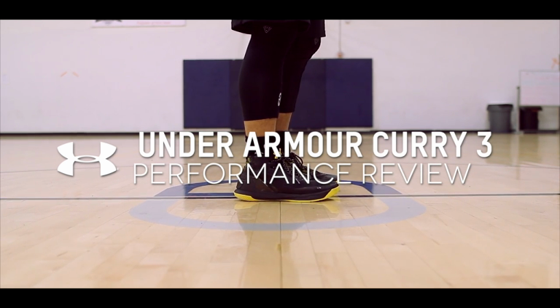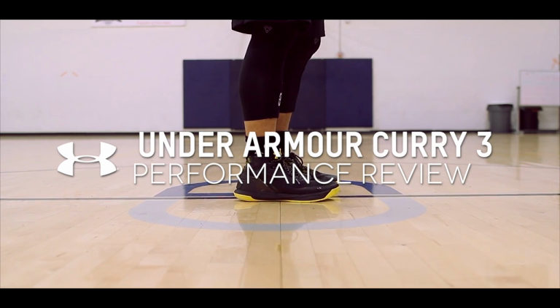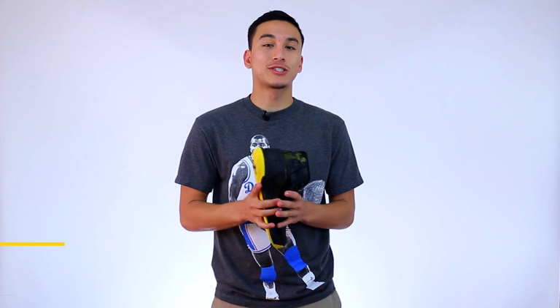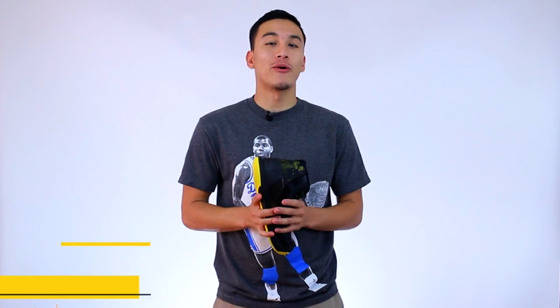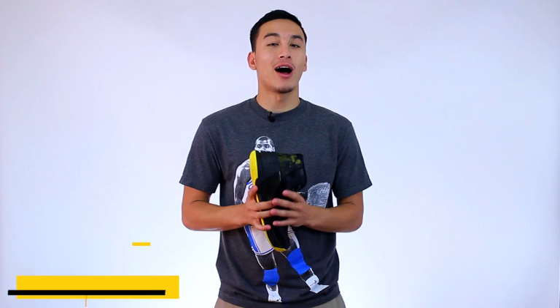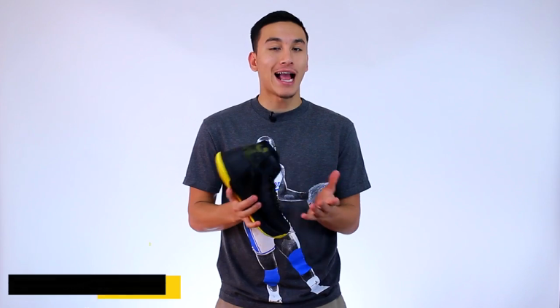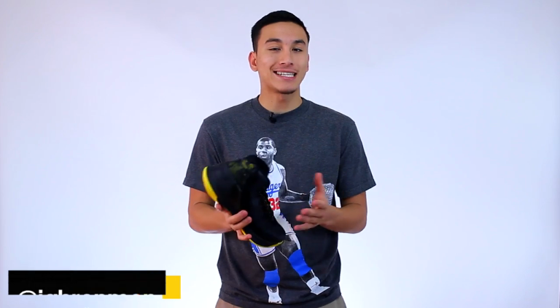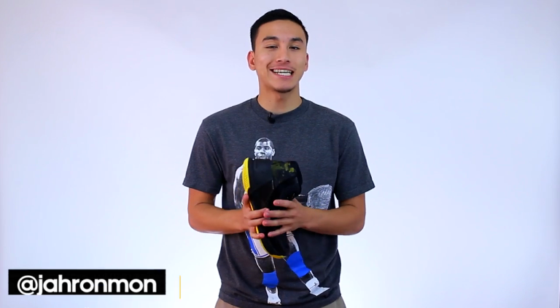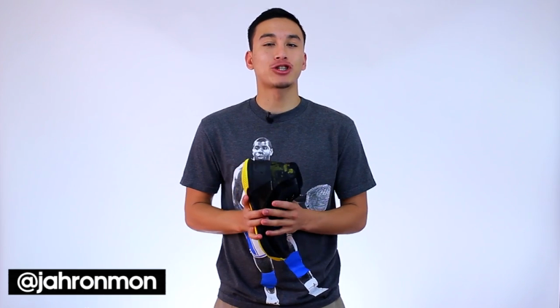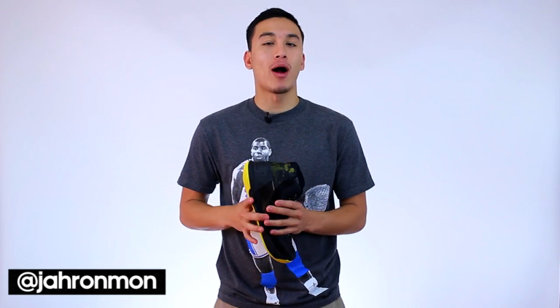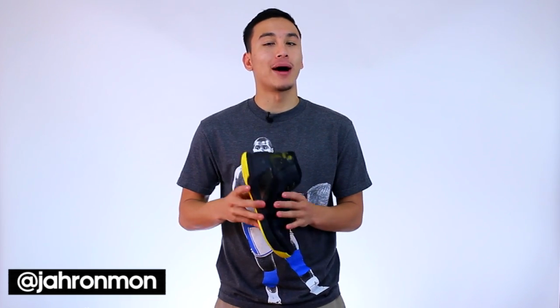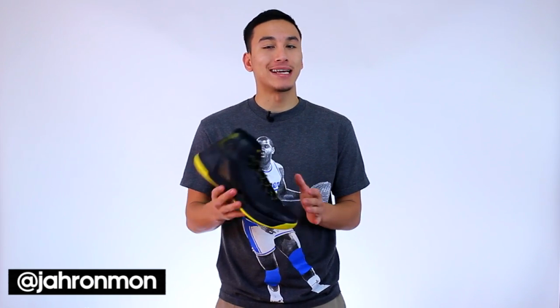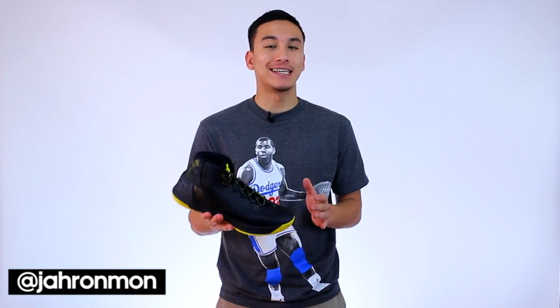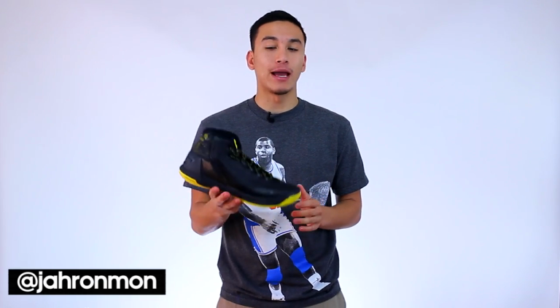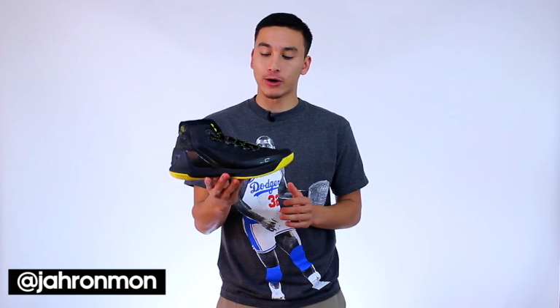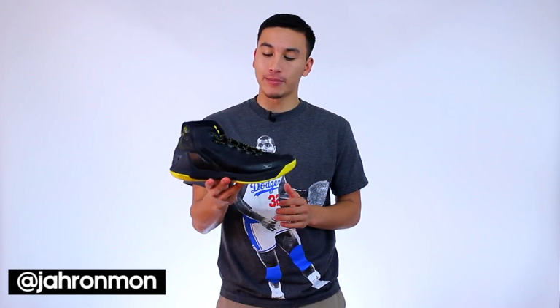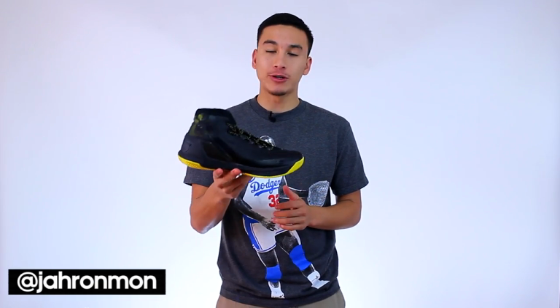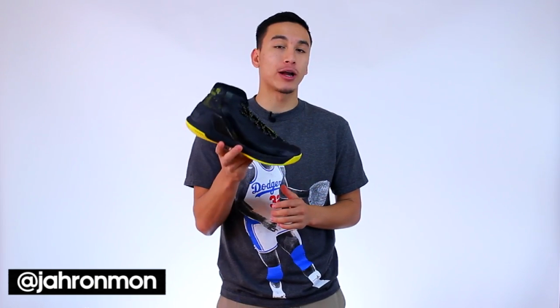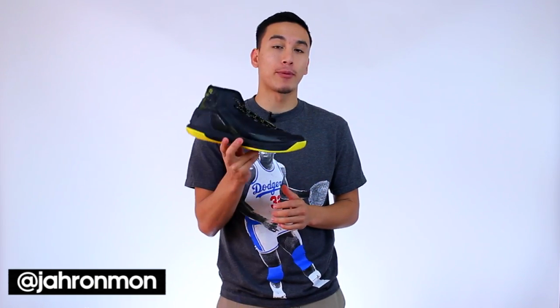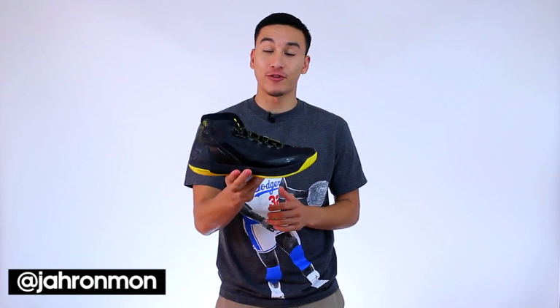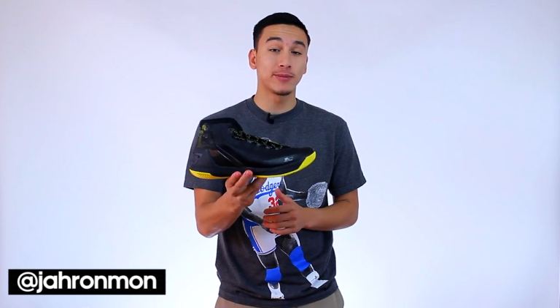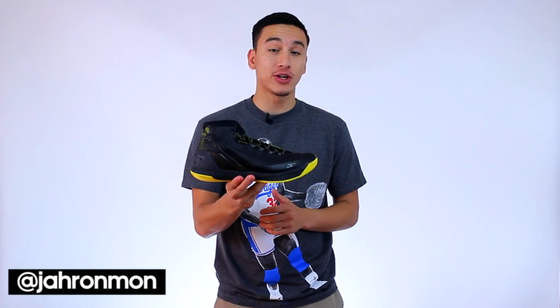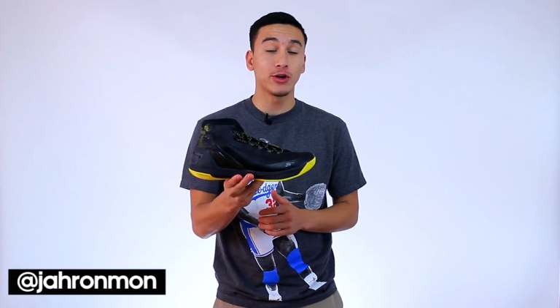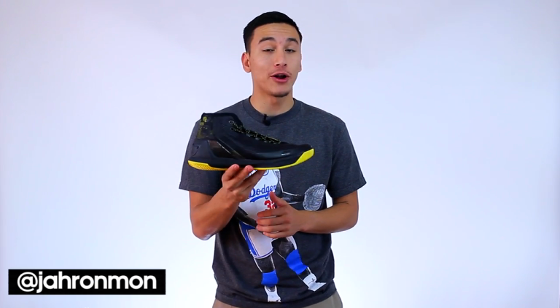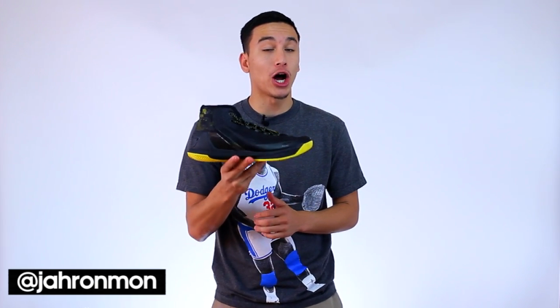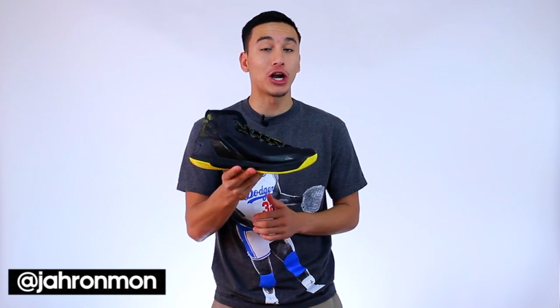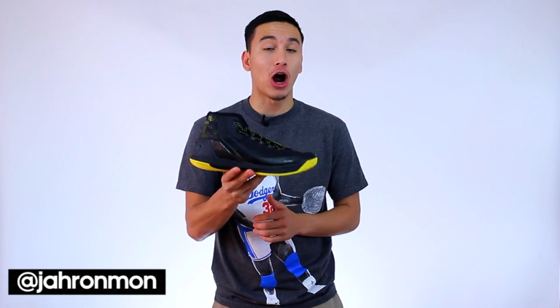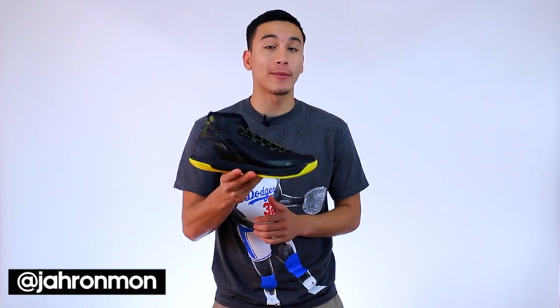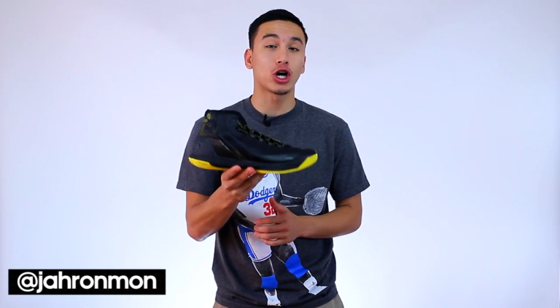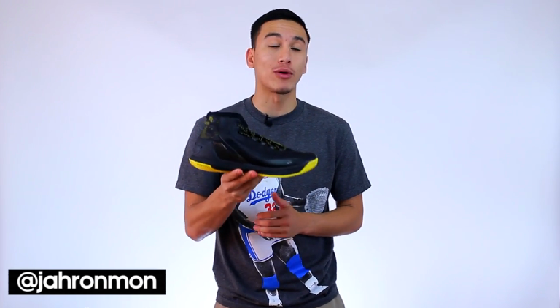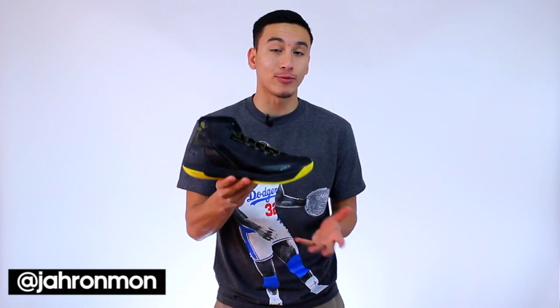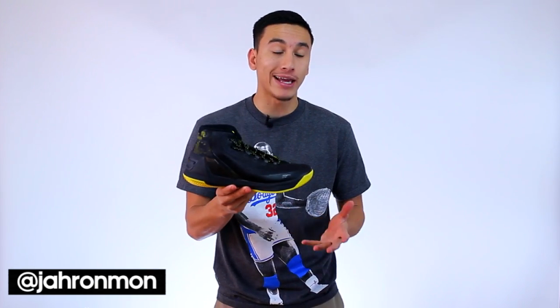What's going on guys? It's Dramon and today we're going to be doing a performance review on the Under Armour Curry 3.